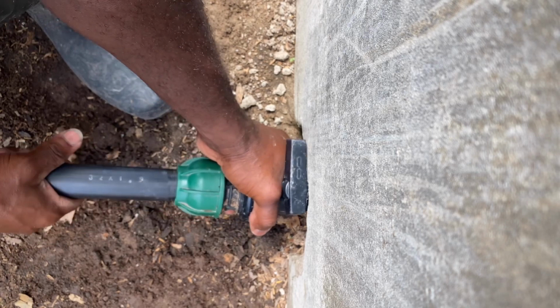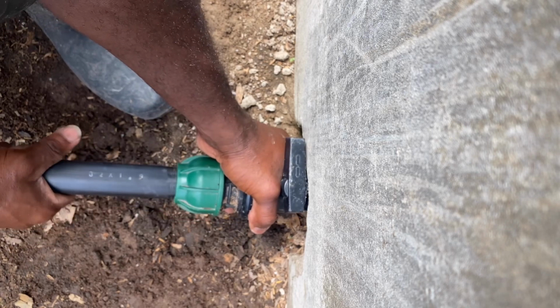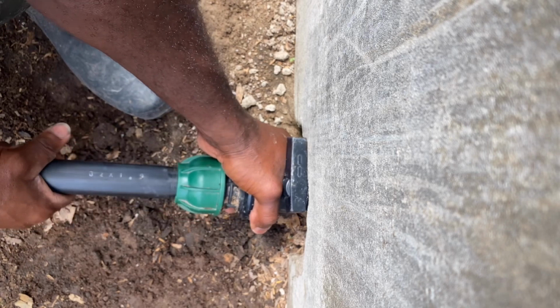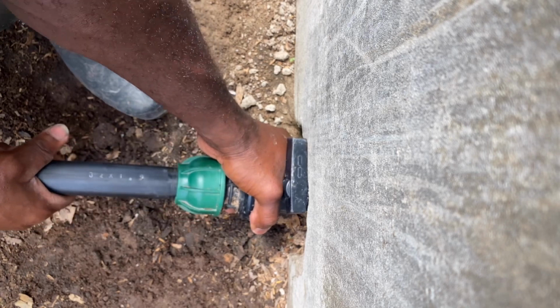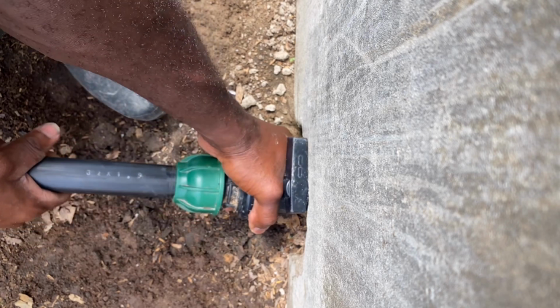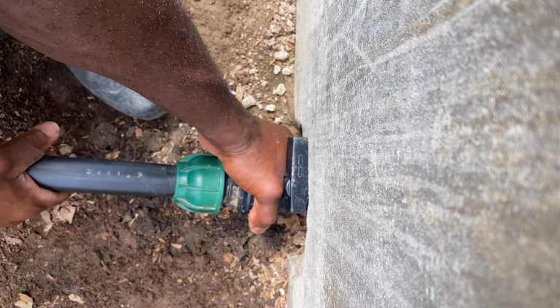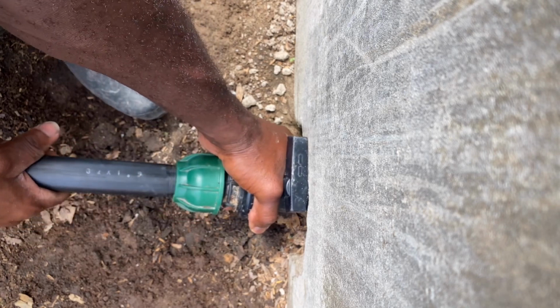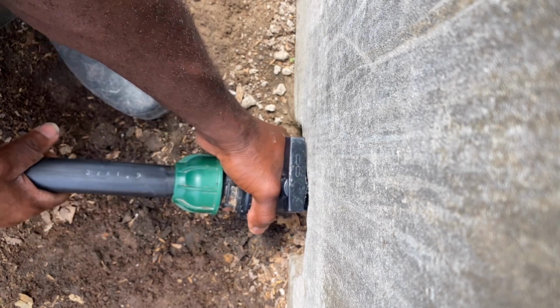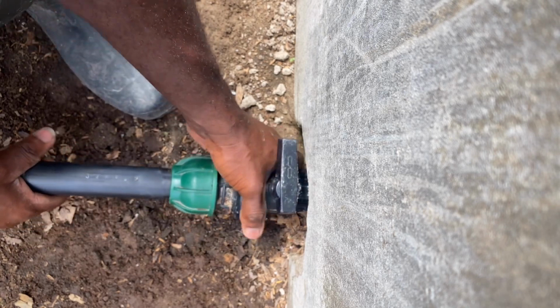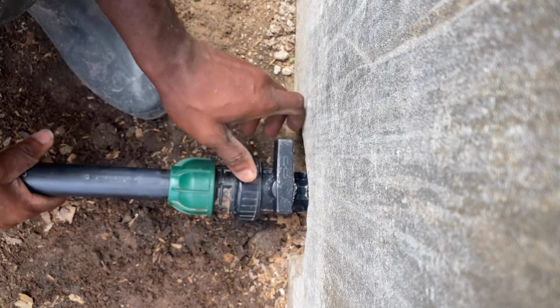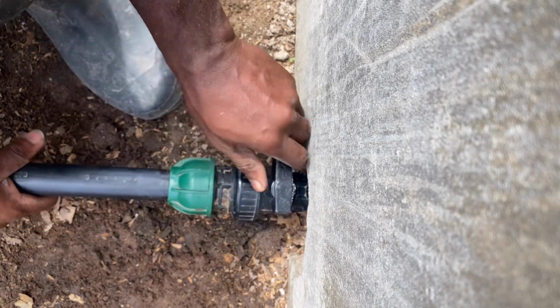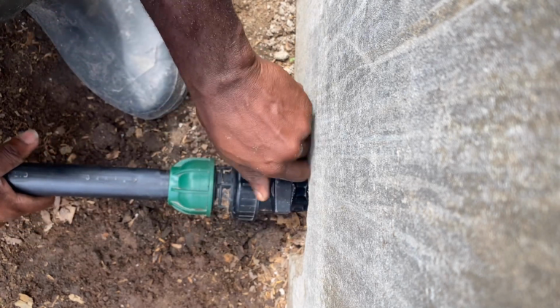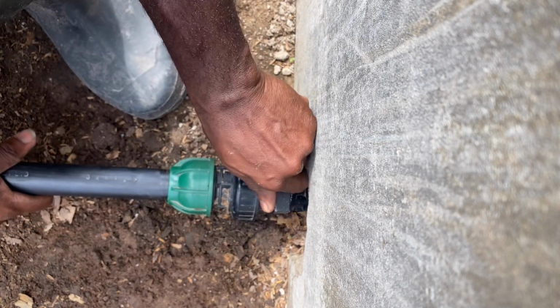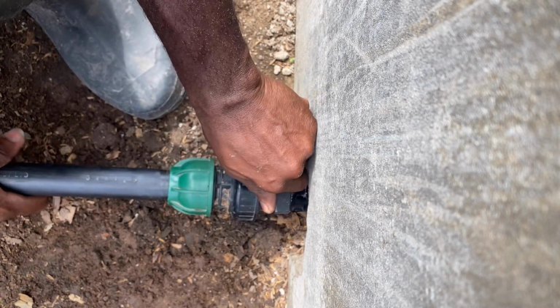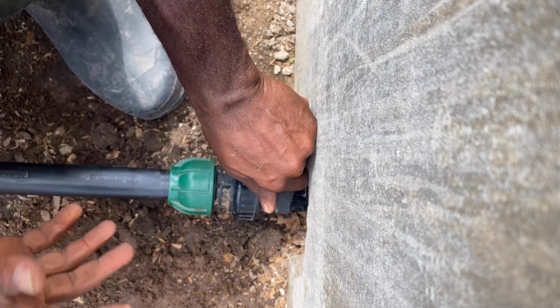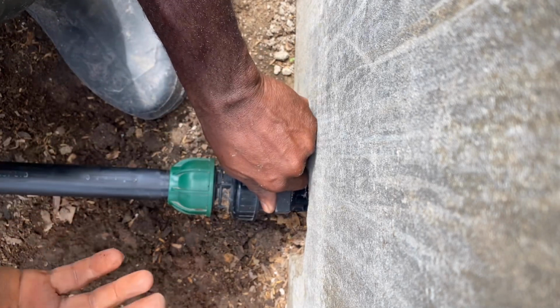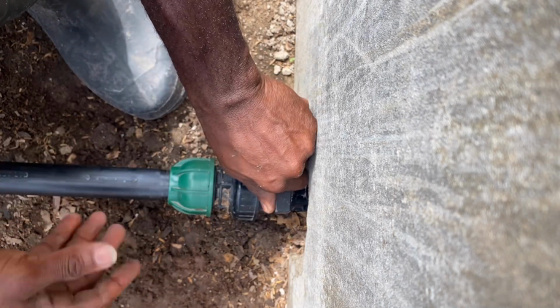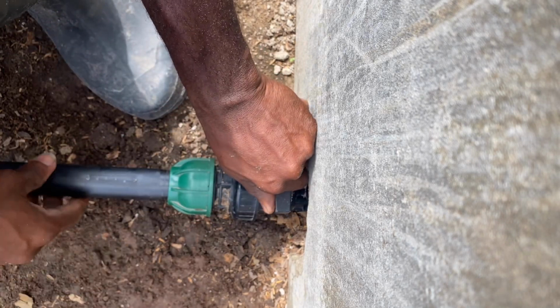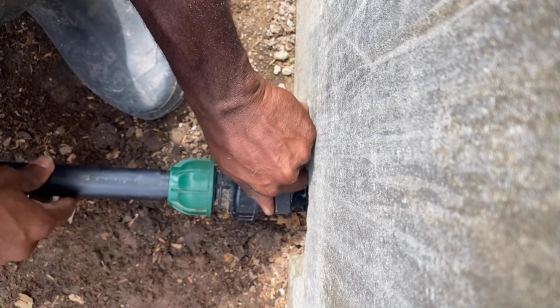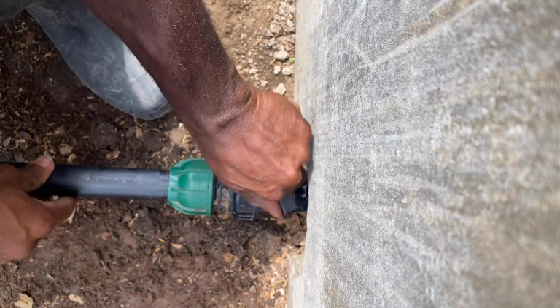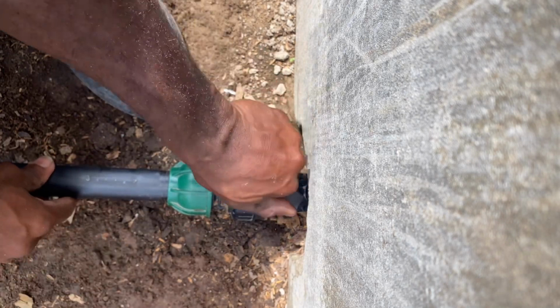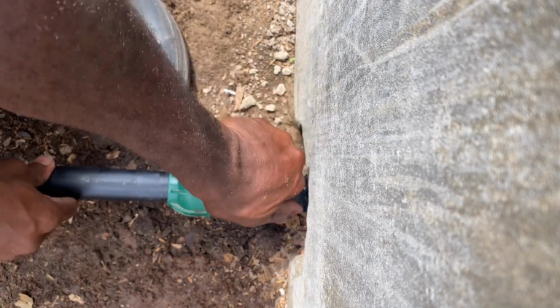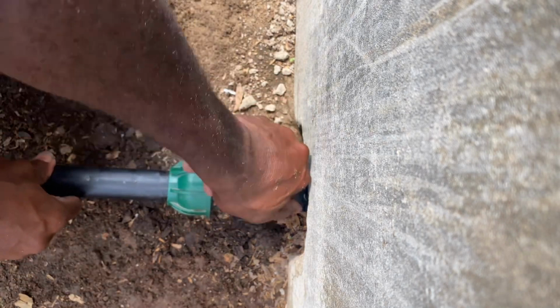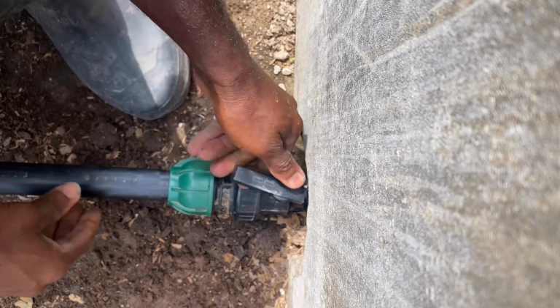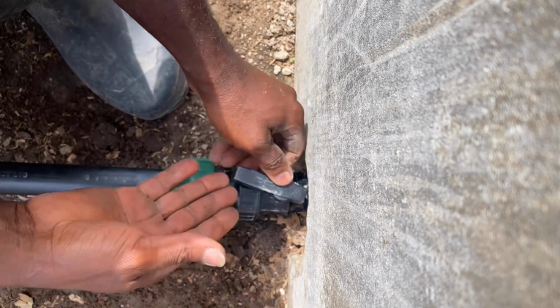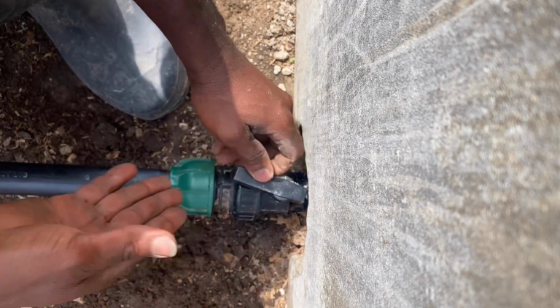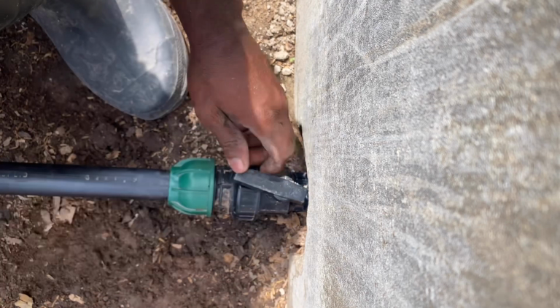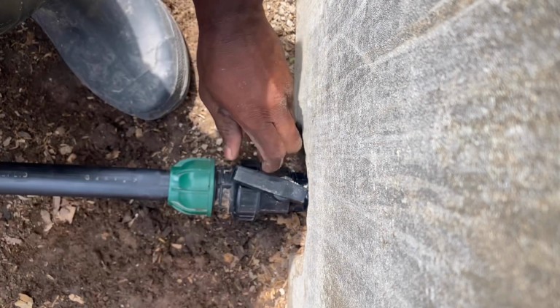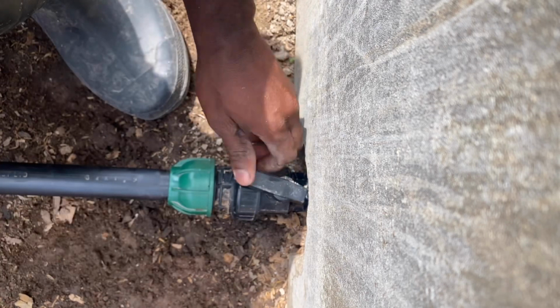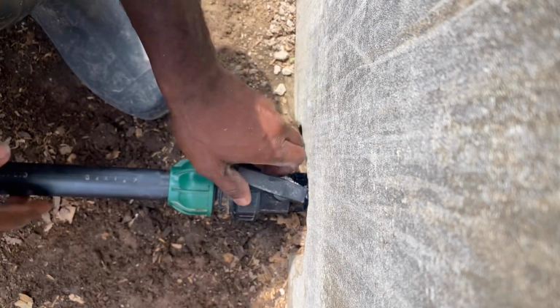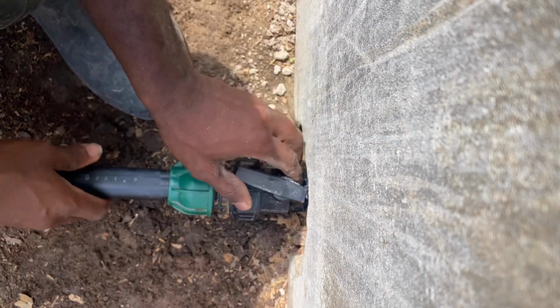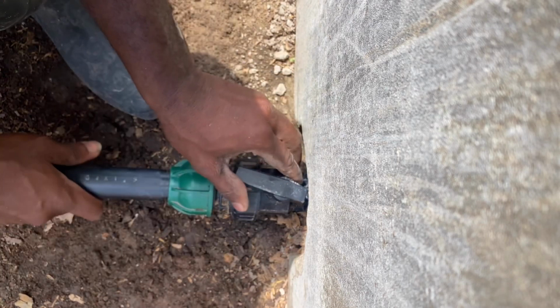Once it's screwed in, the pipe will not be able to pull back out again. To get the water flowing from the source, just open your valve and the water will flow.